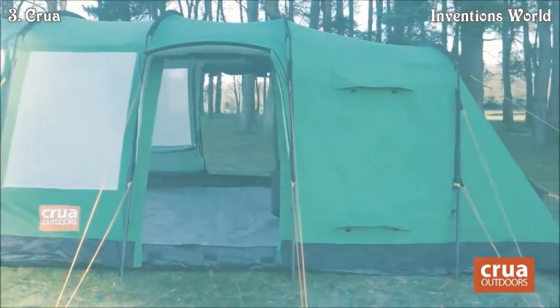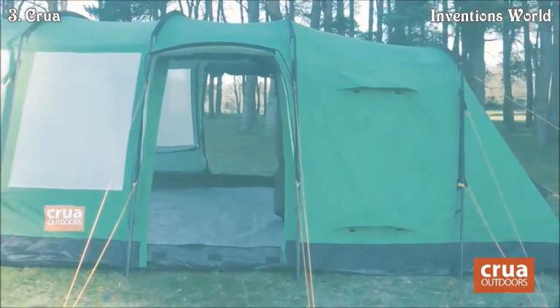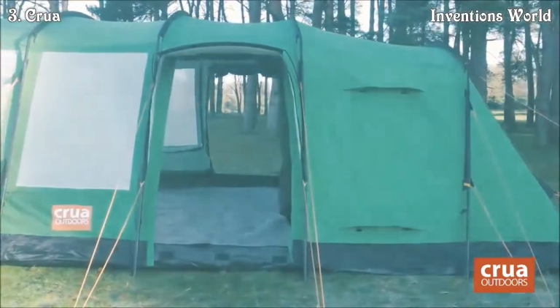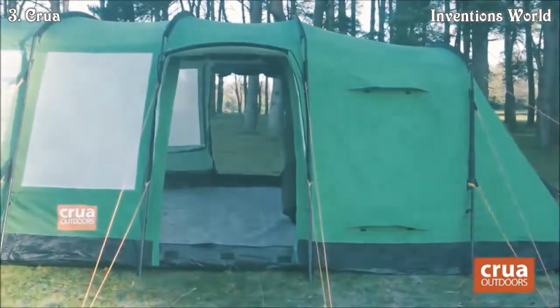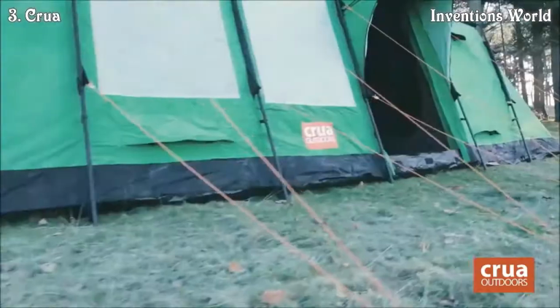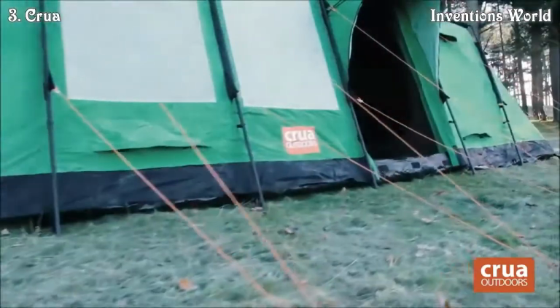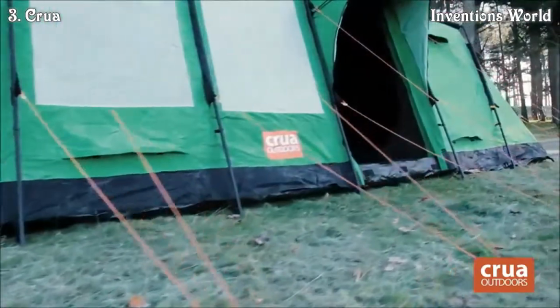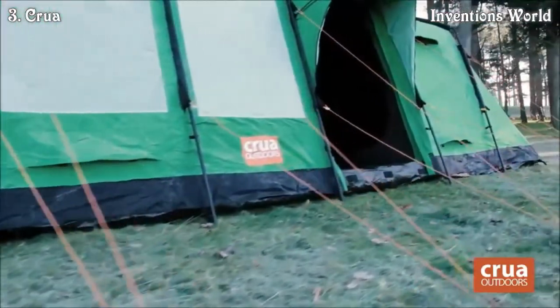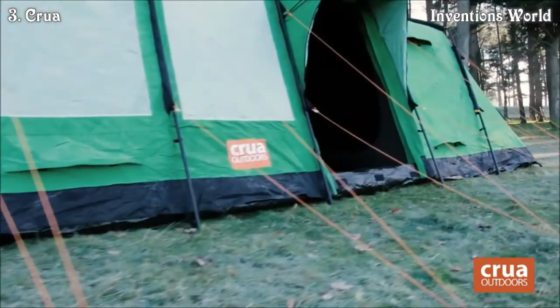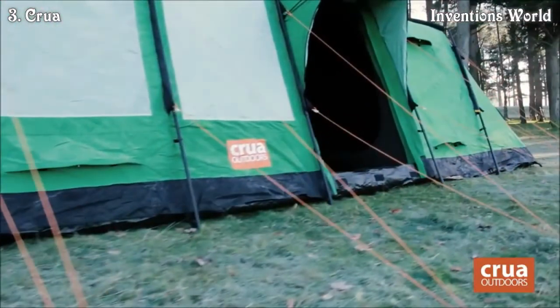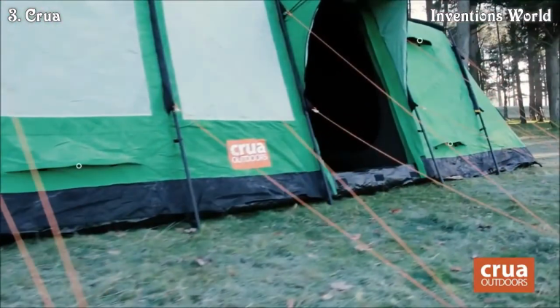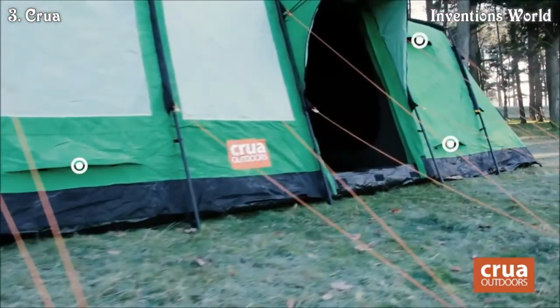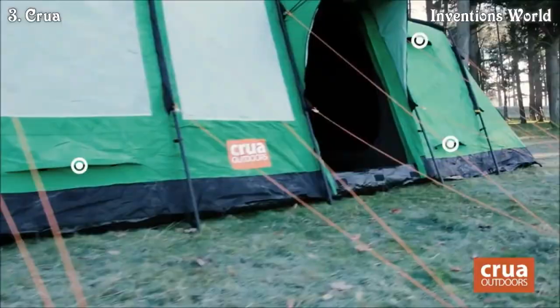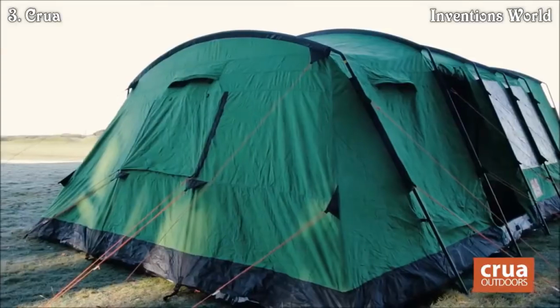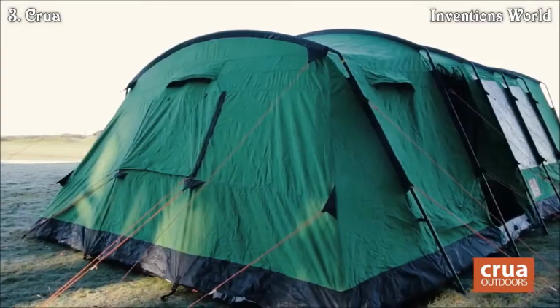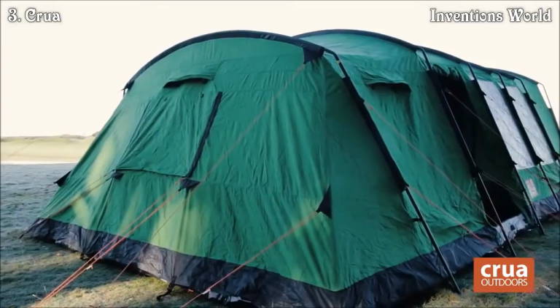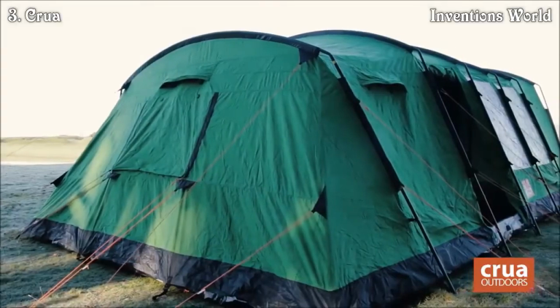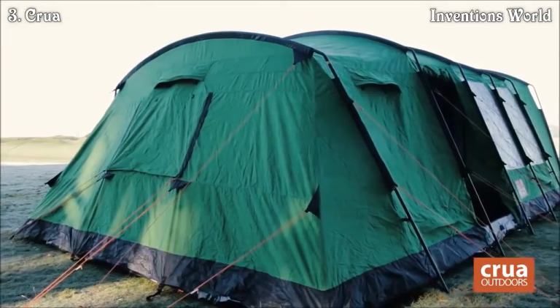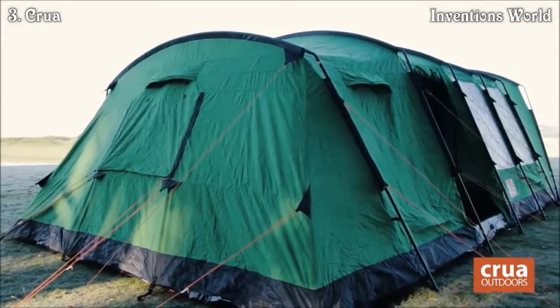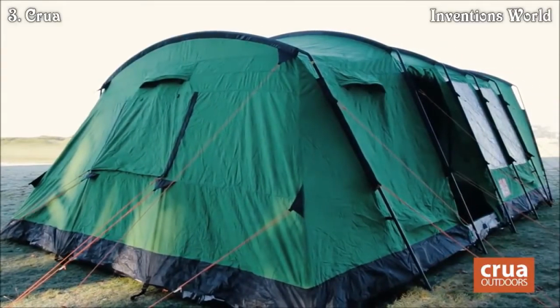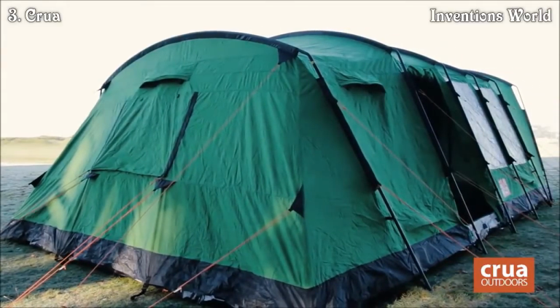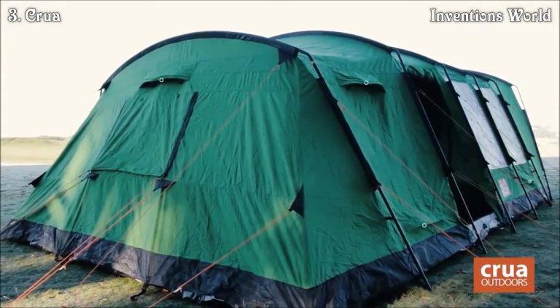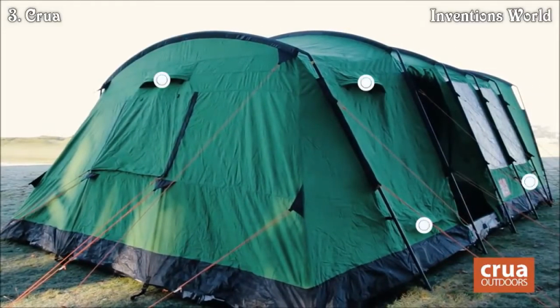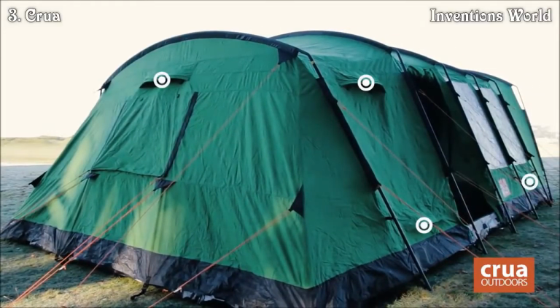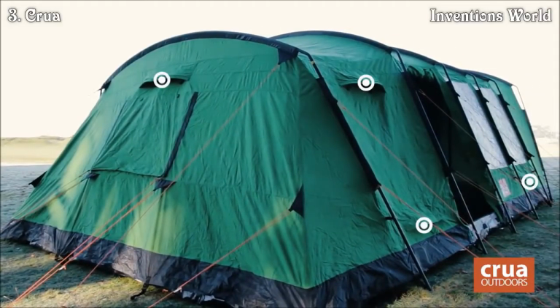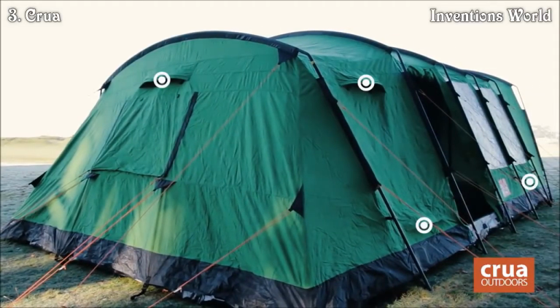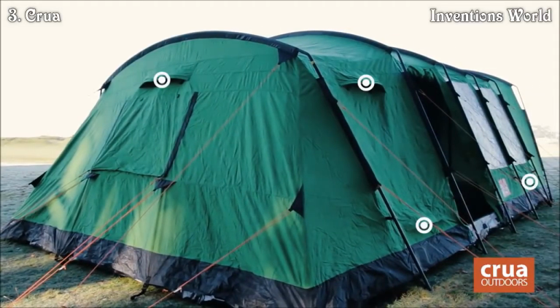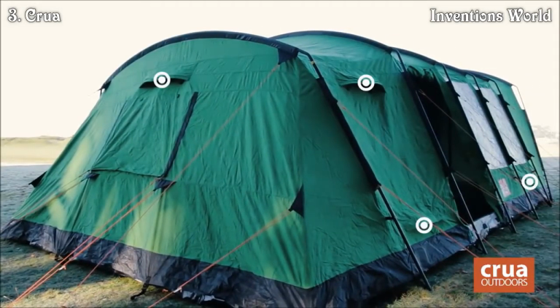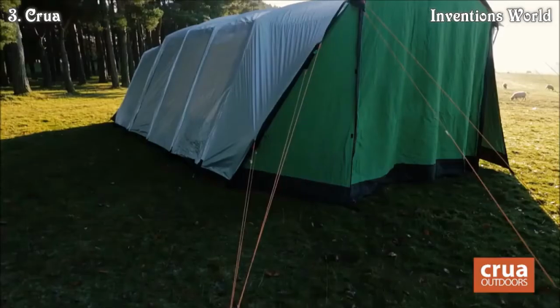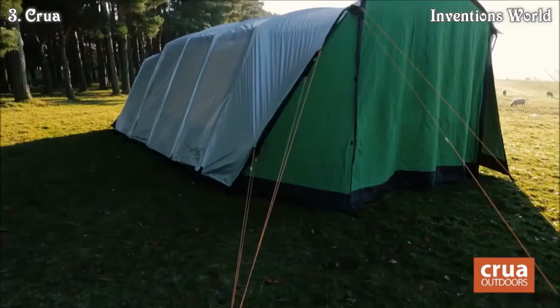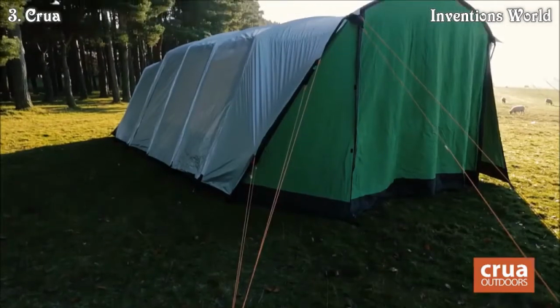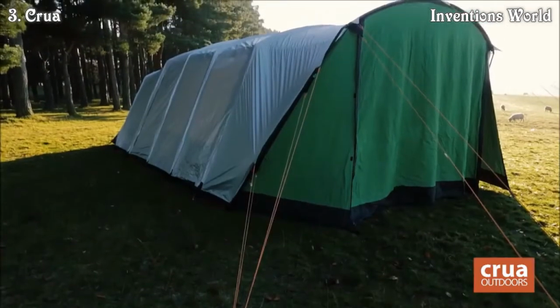We have positioned vents in seven locations on your Krua Lodge to increase air circulation and reduce condensation.